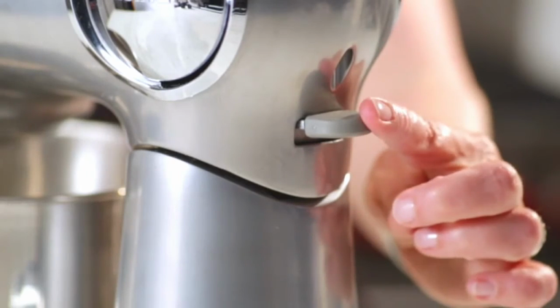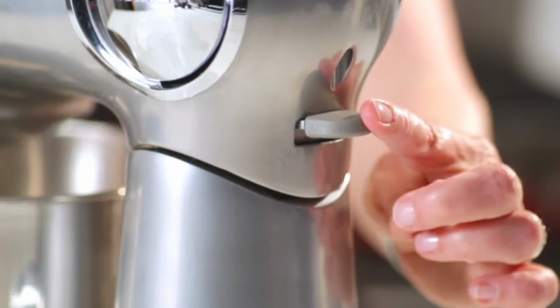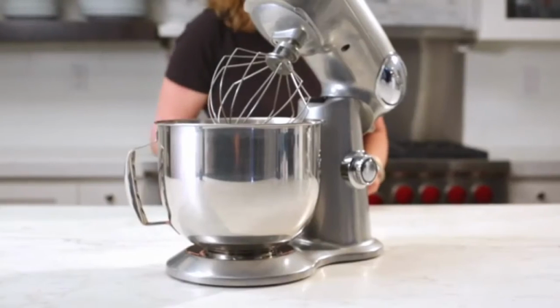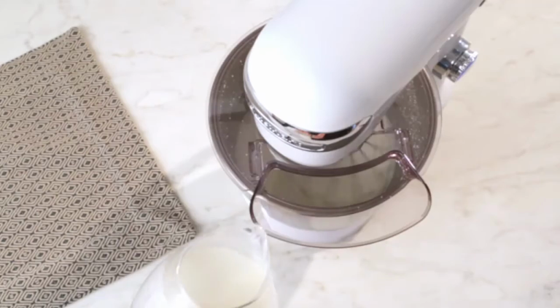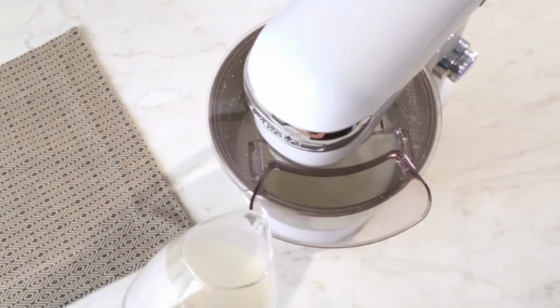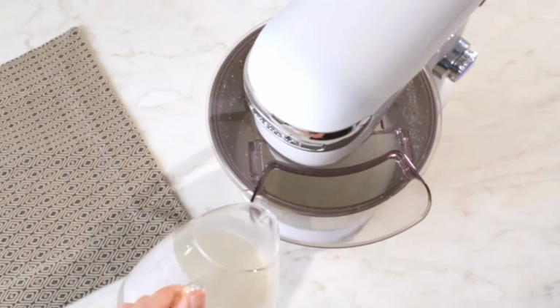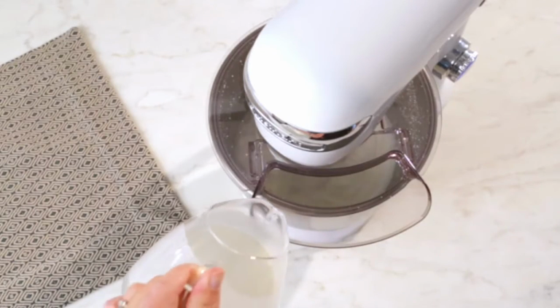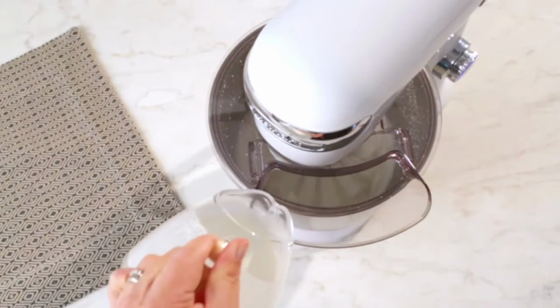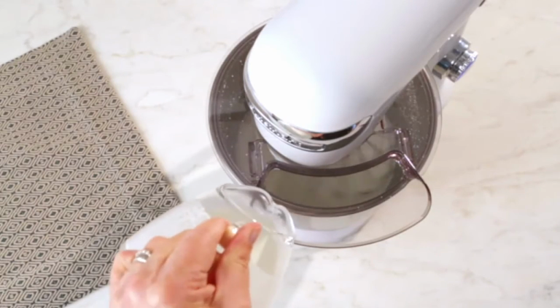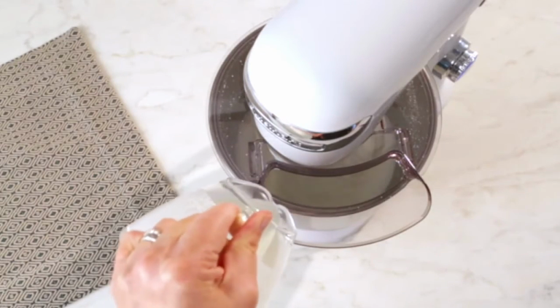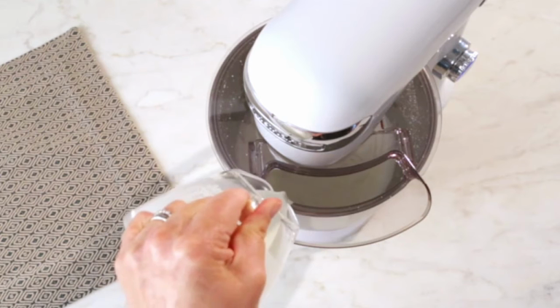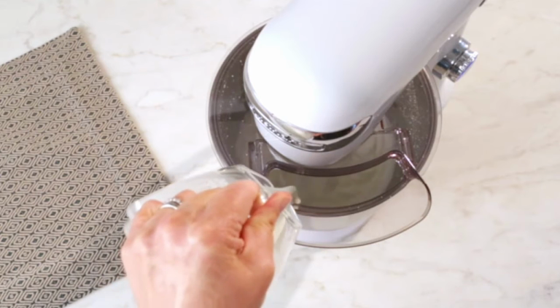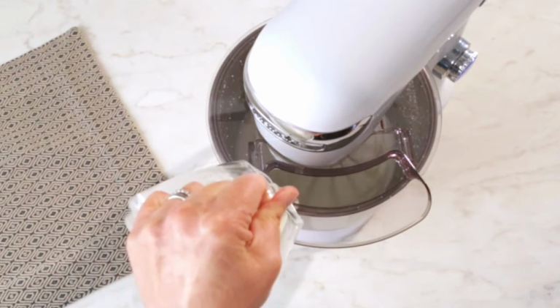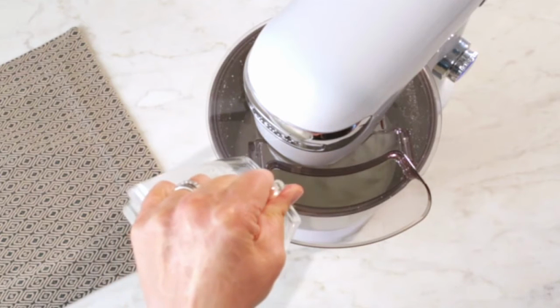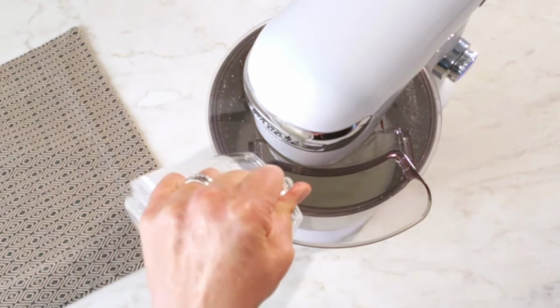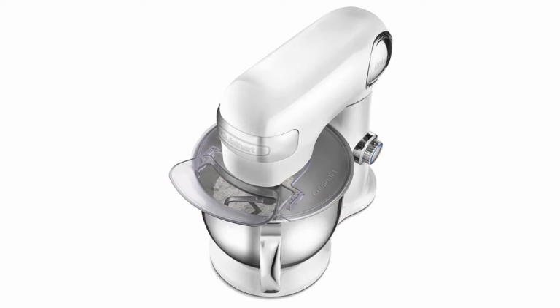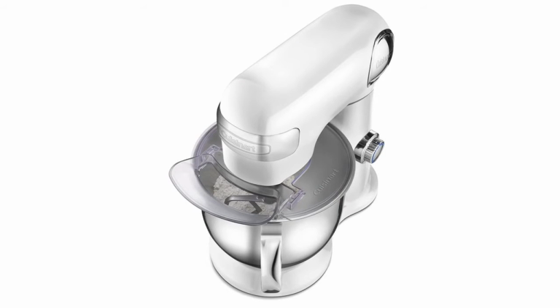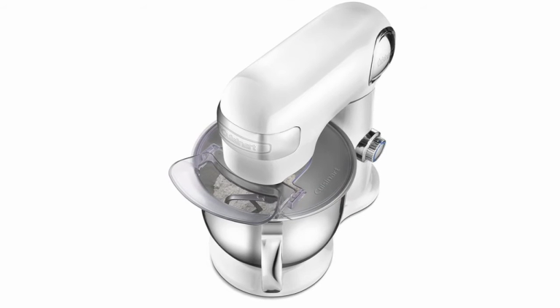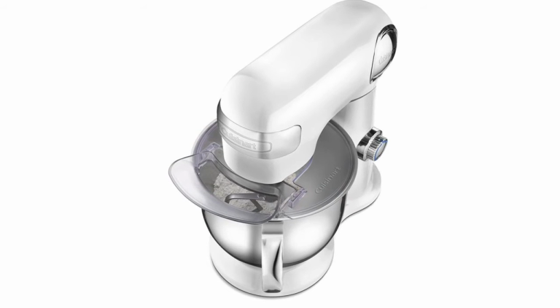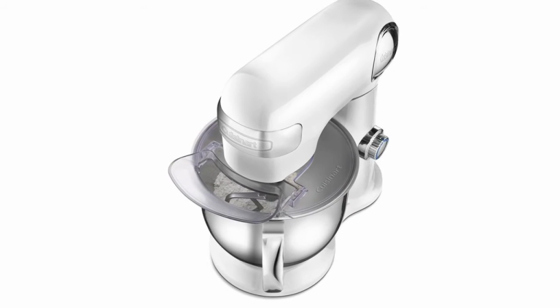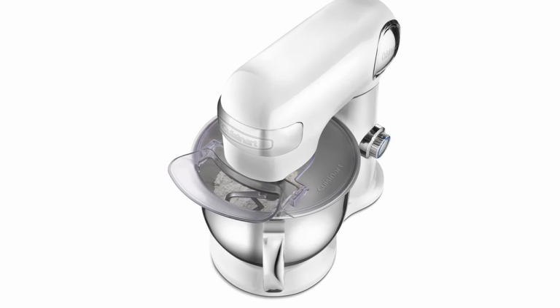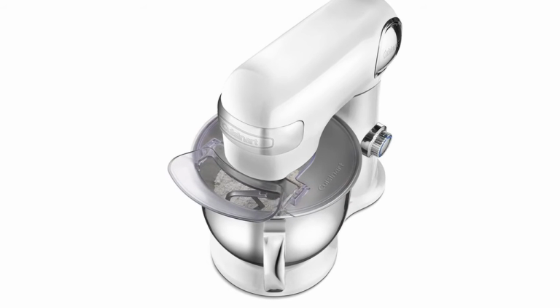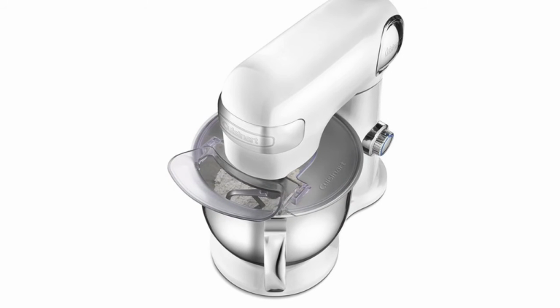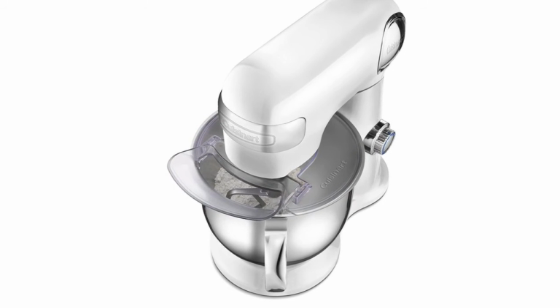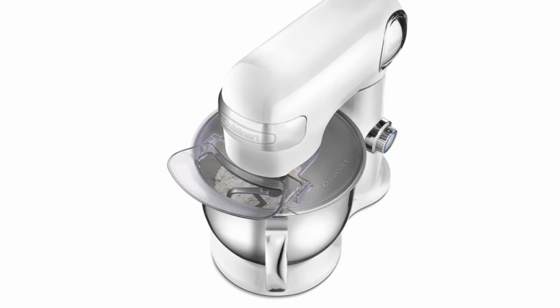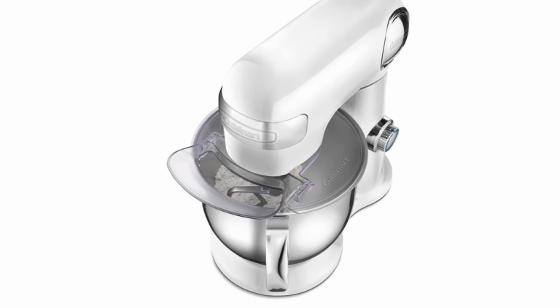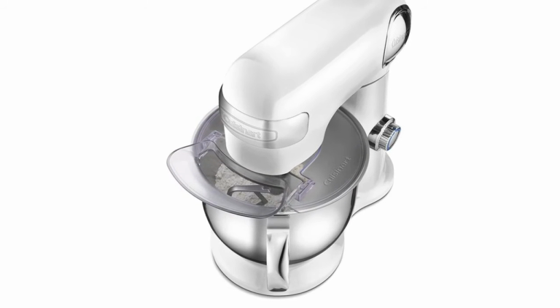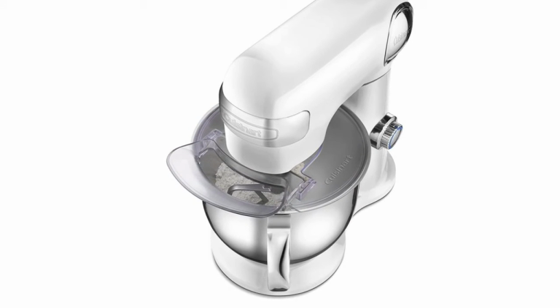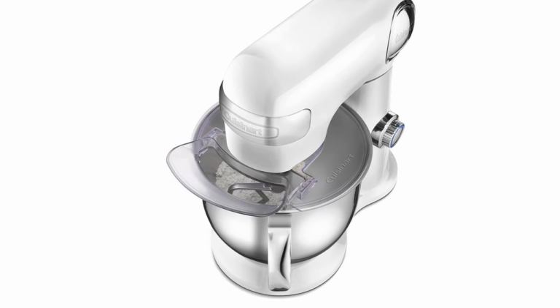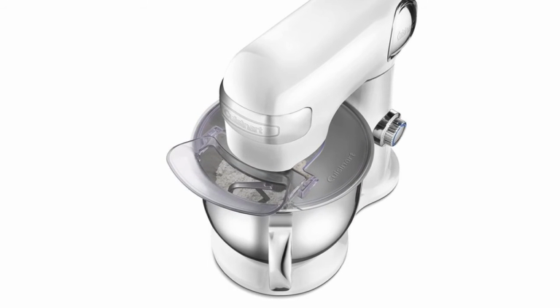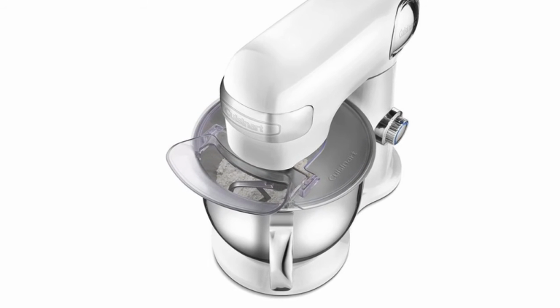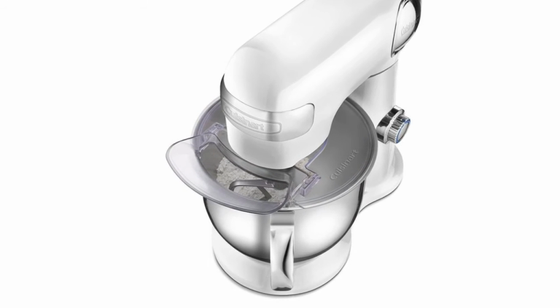One power outlet for optional attachments. Includes chef's whisk, dough hook, and flat mixing paddle, plus a splash guard with pour spout.